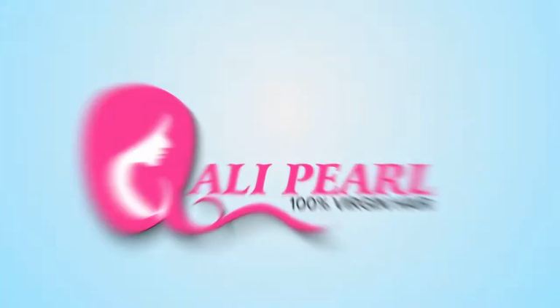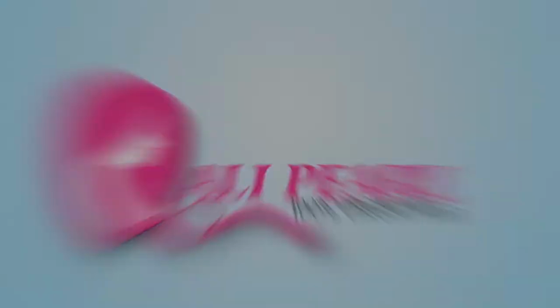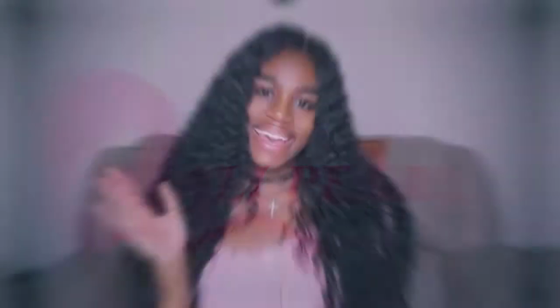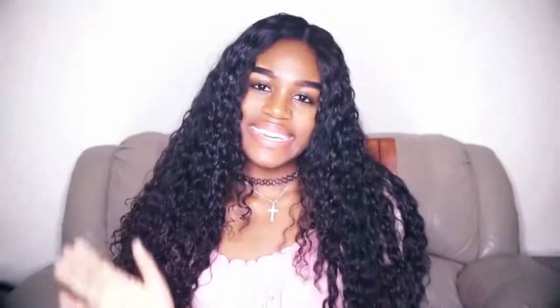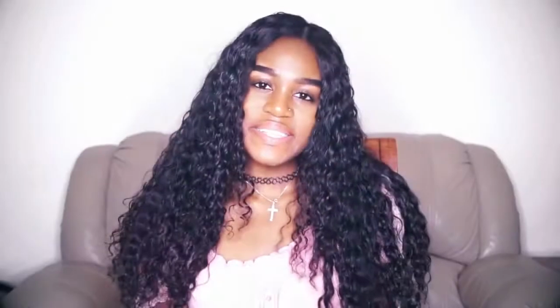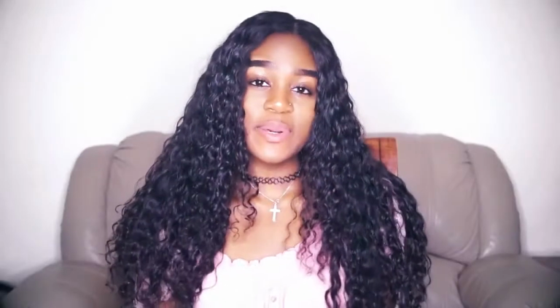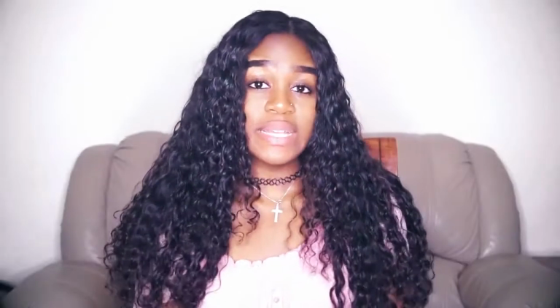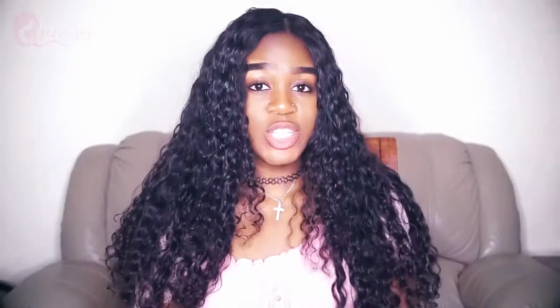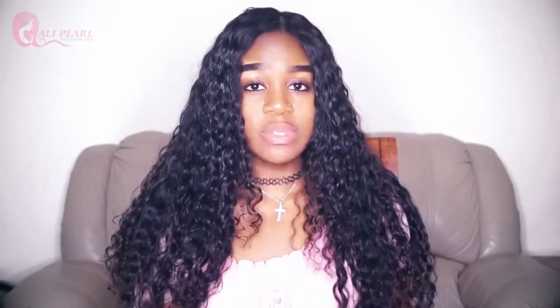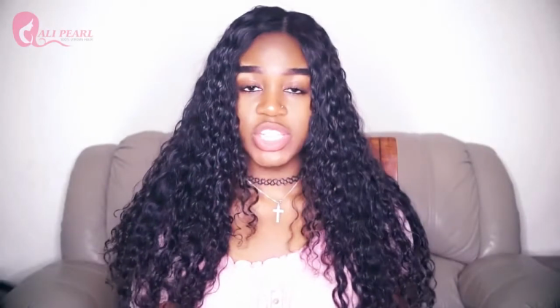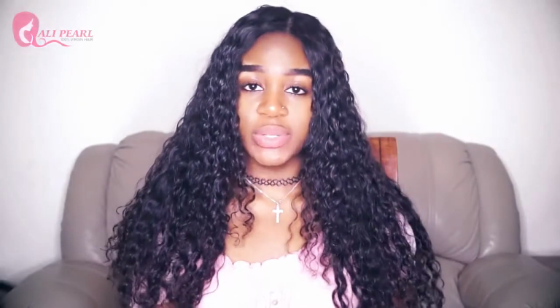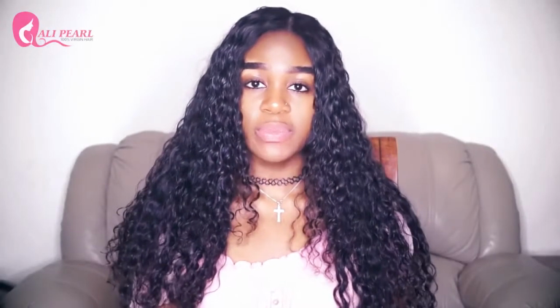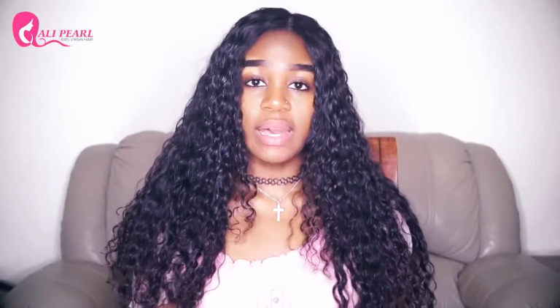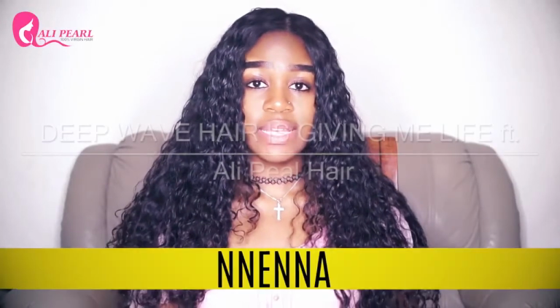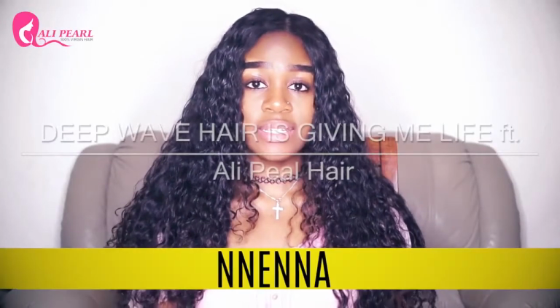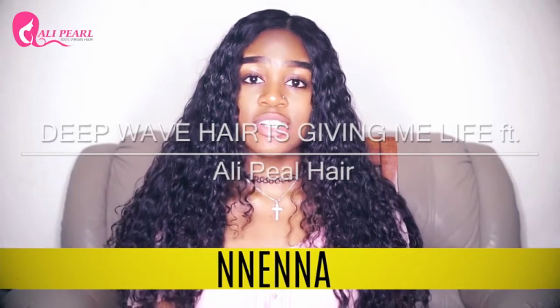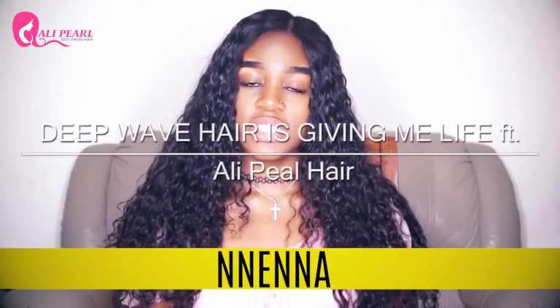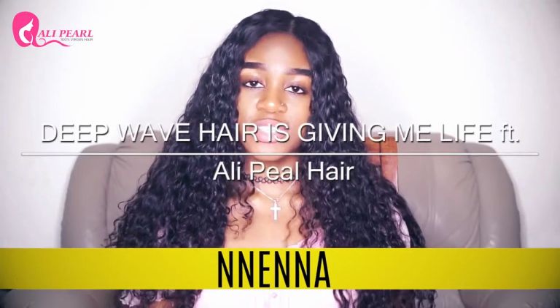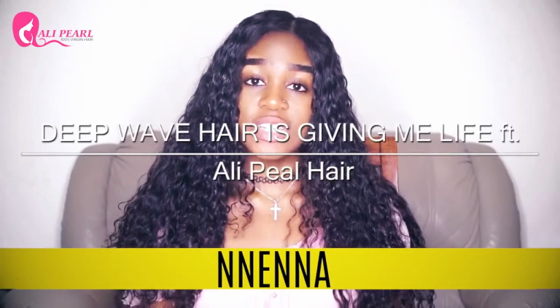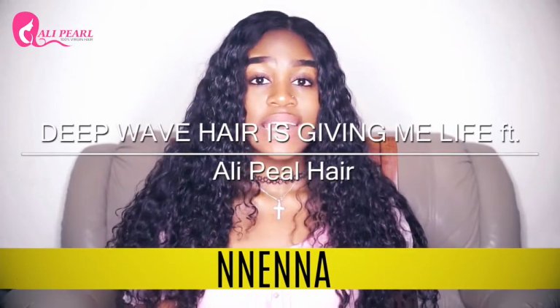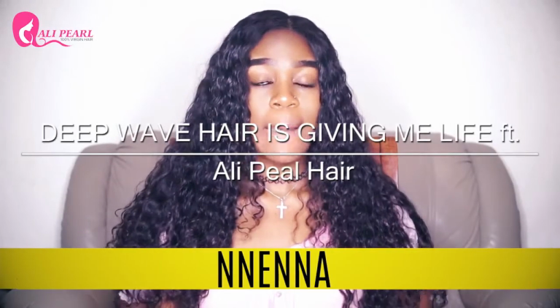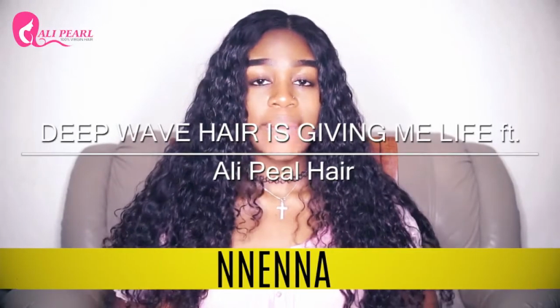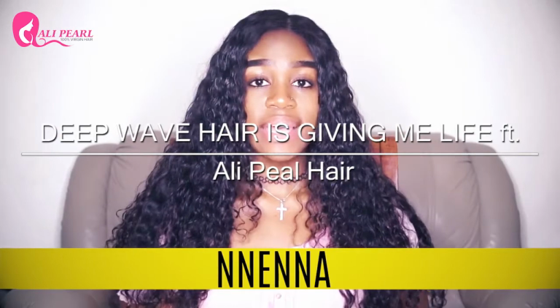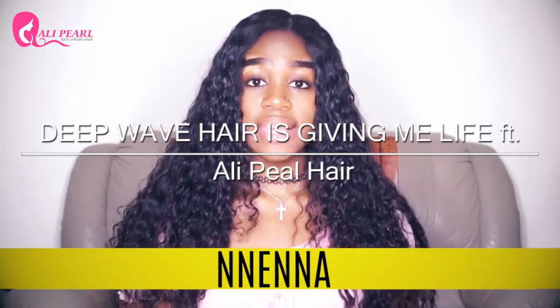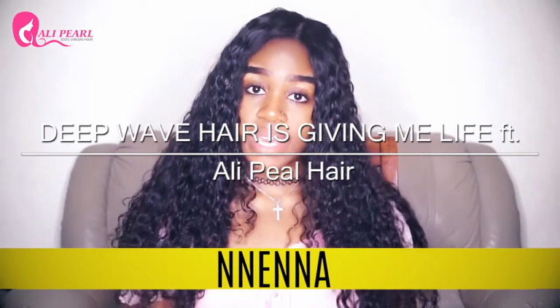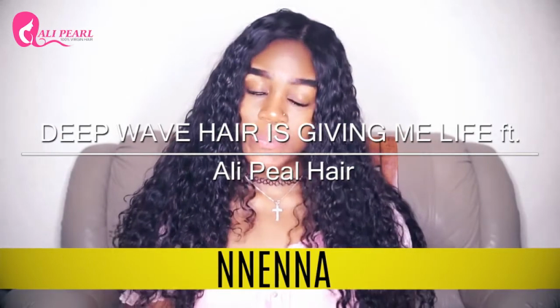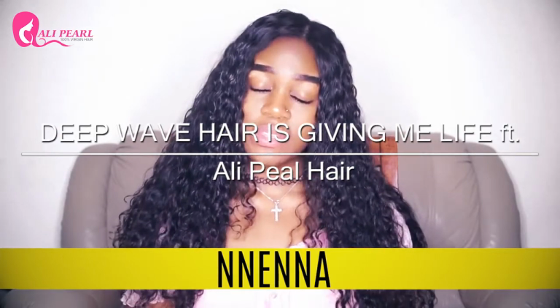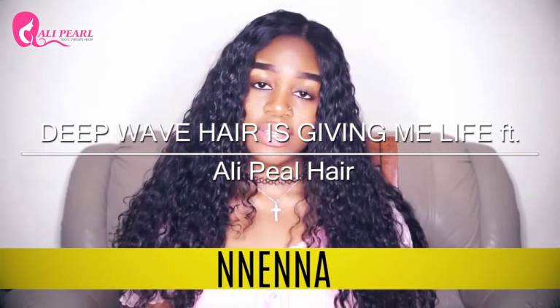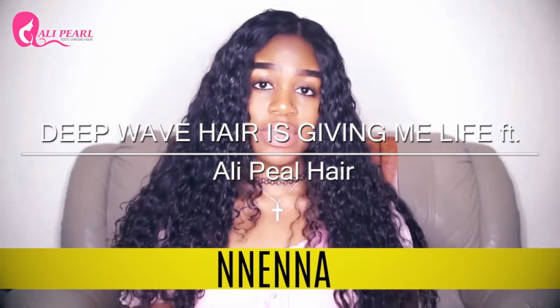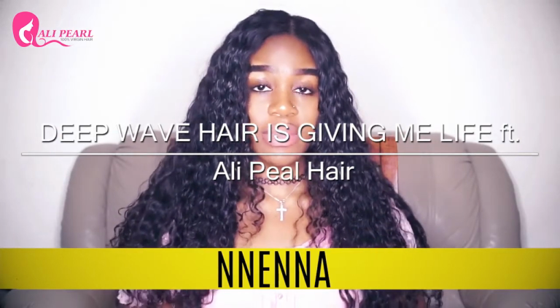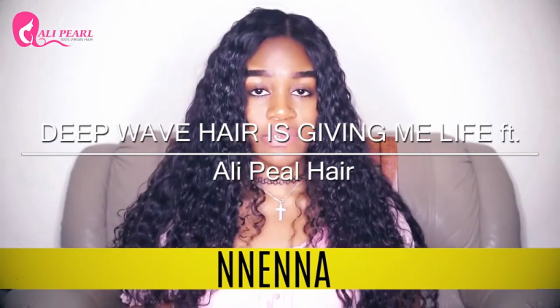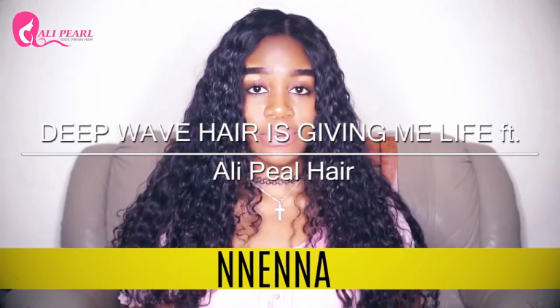Hi guys, welcome back to Chama's channel. I'm Nenna, her sister. I'm back again with another hair review.